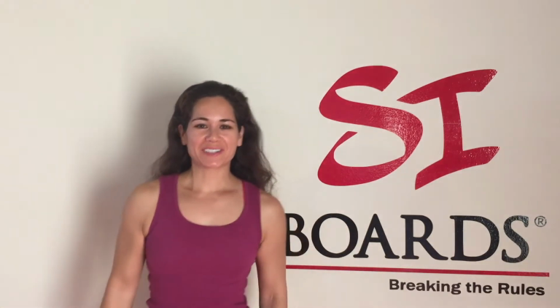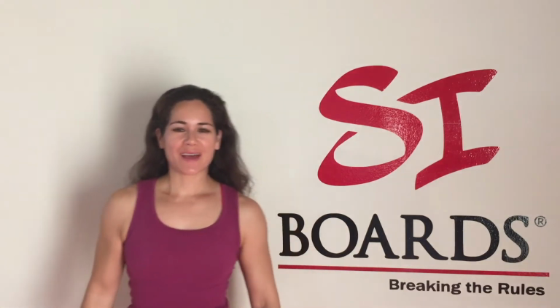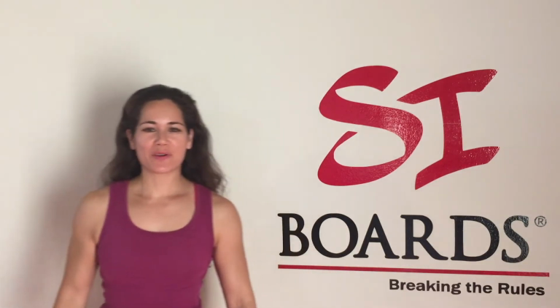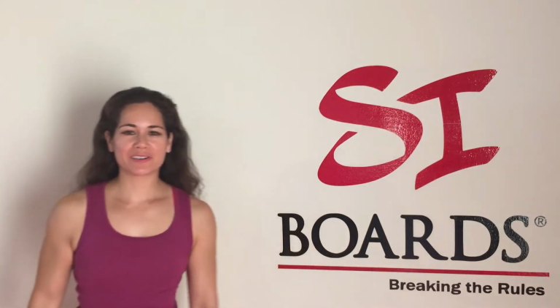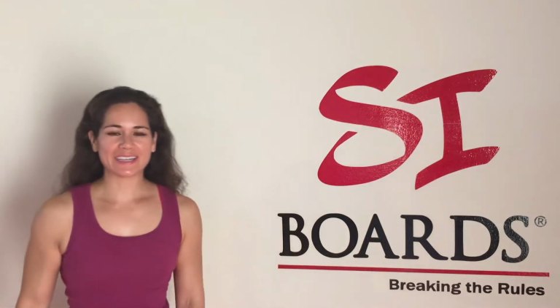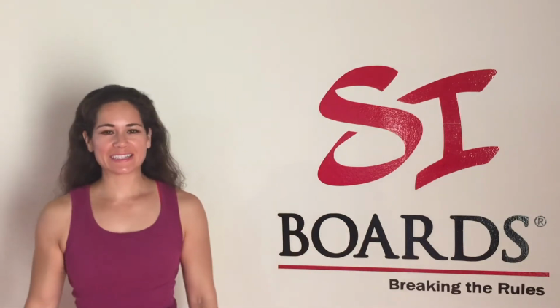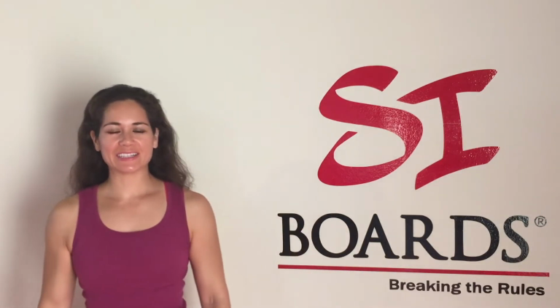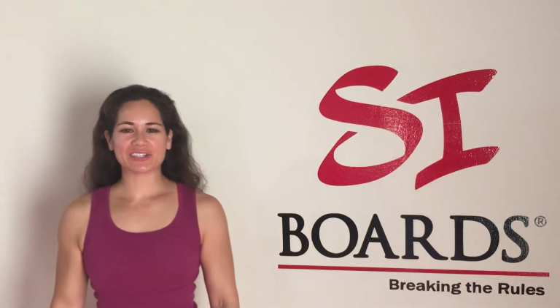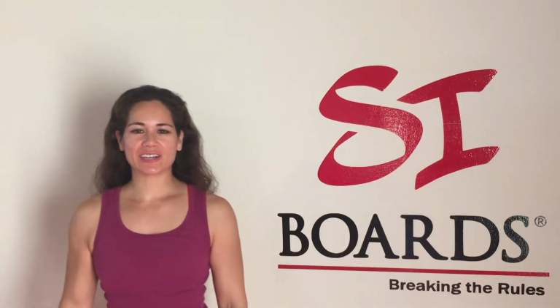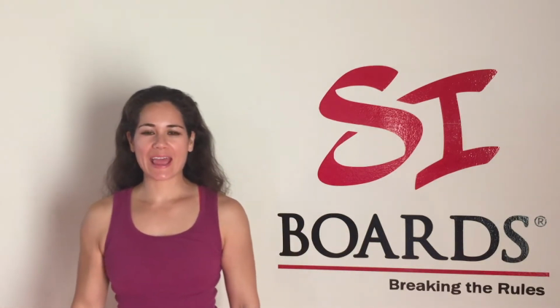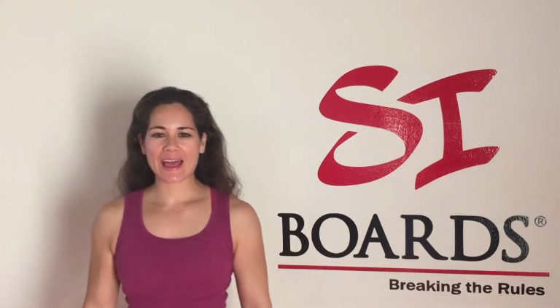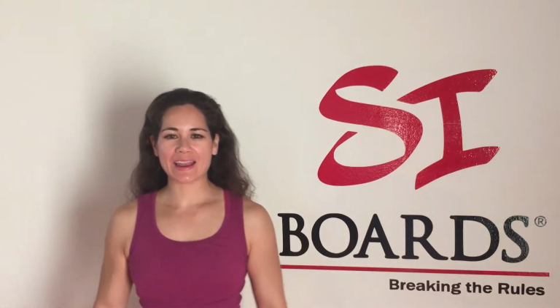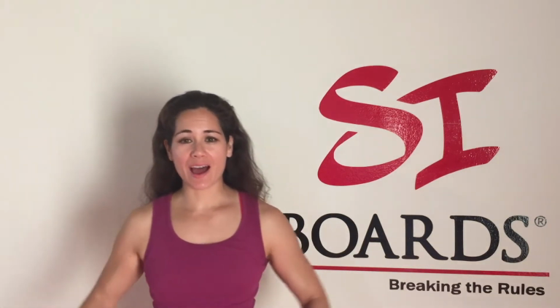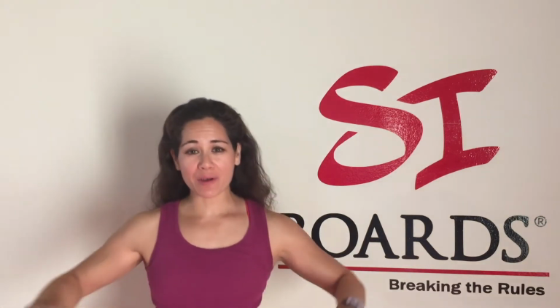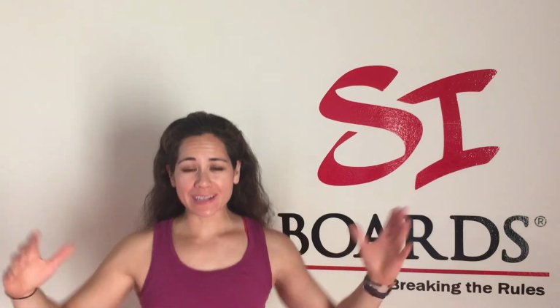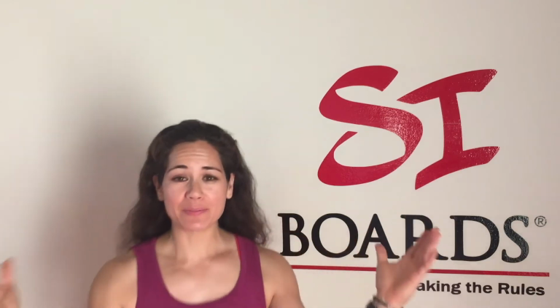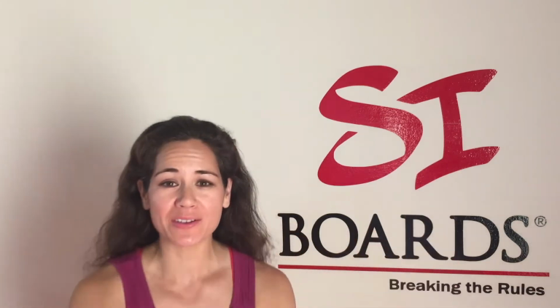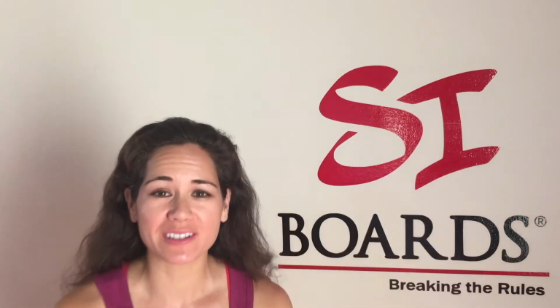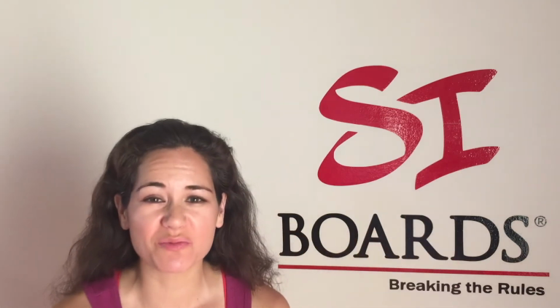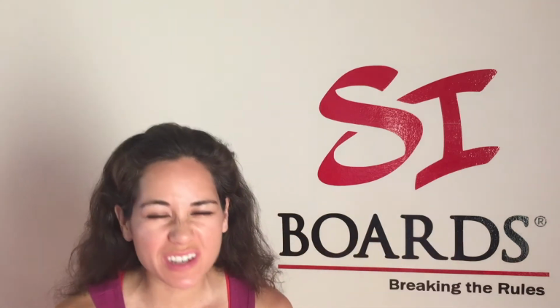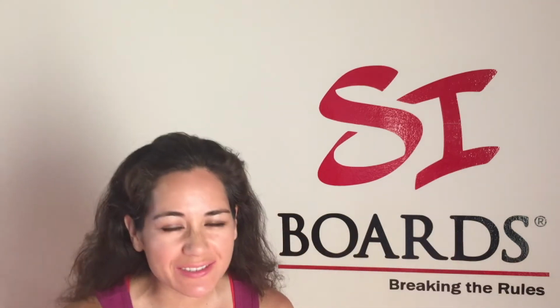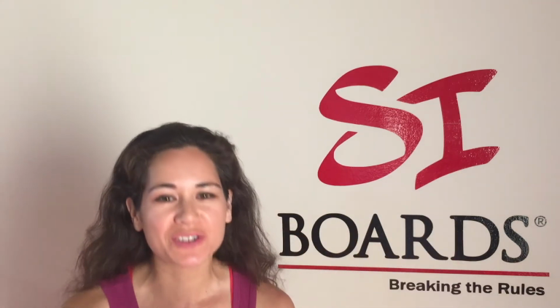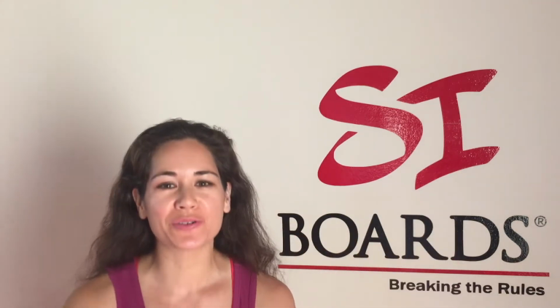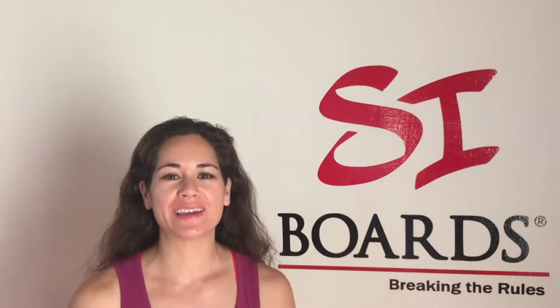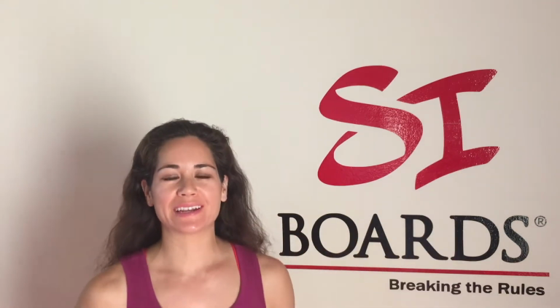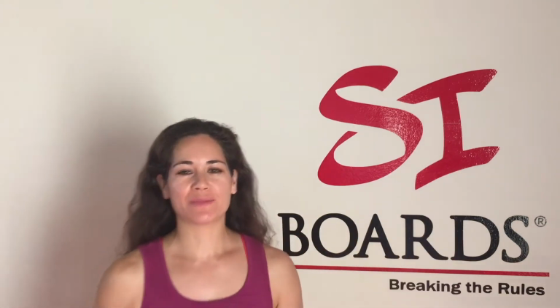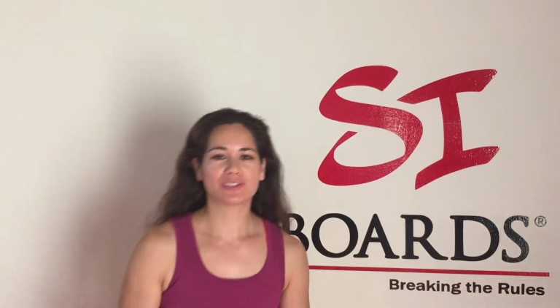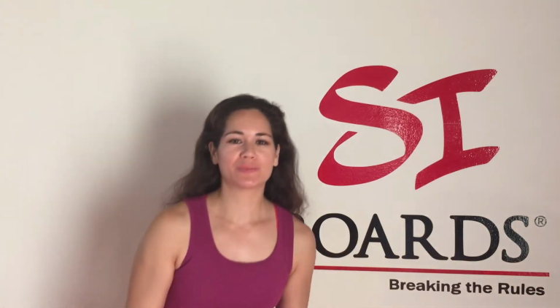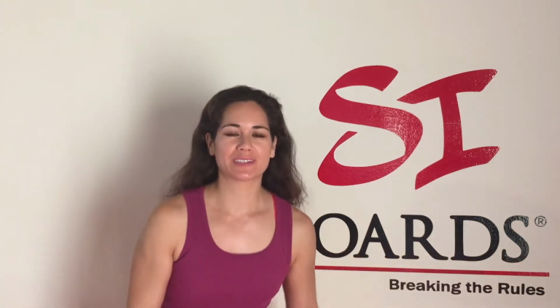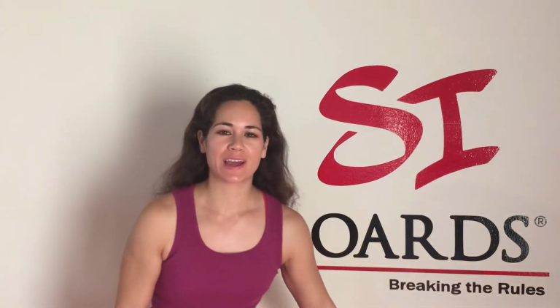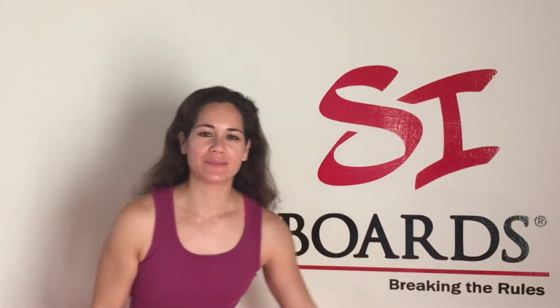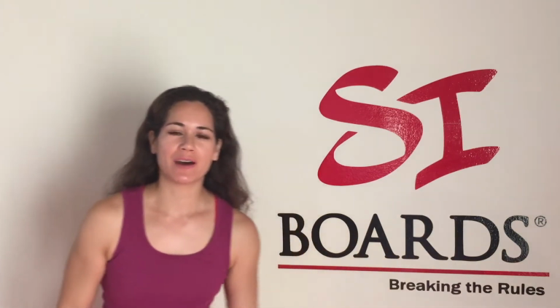Hello Cyboarders! It's Alisha and I wanted to update you on some really cool things that I'm super excited about.